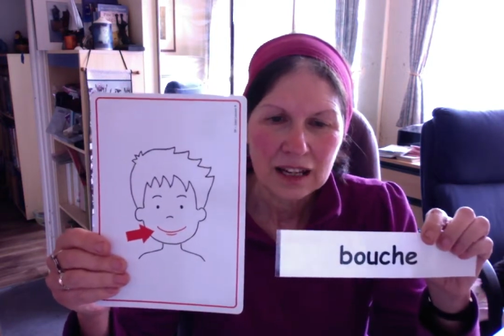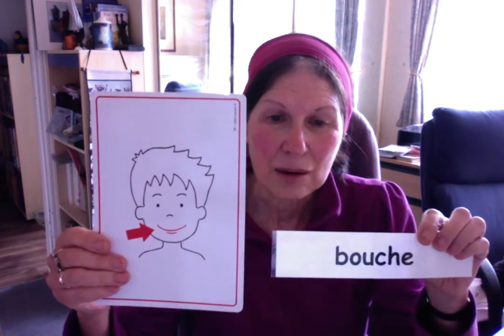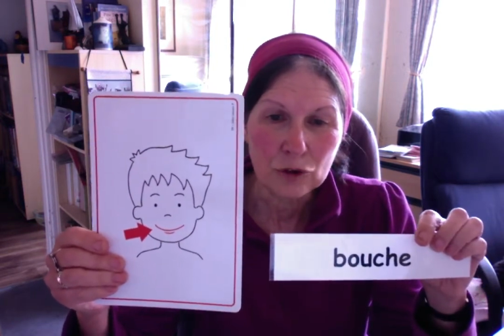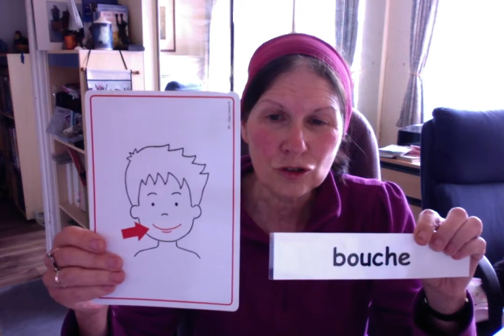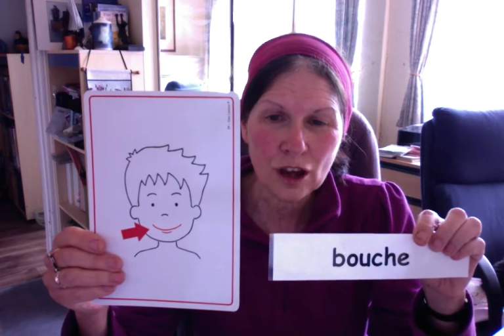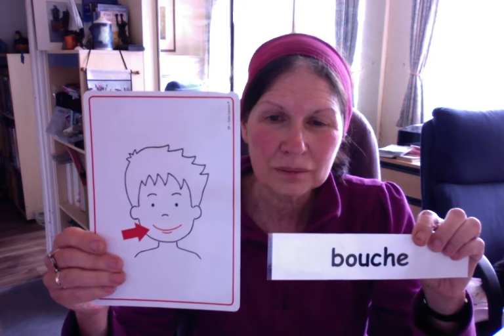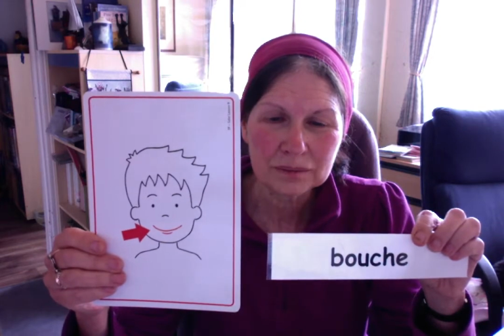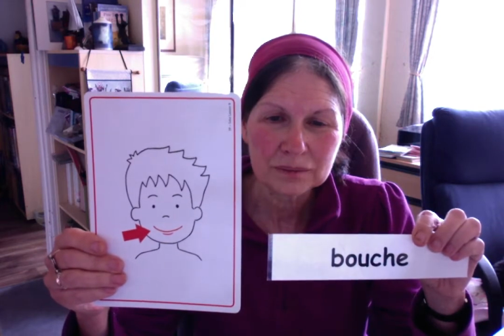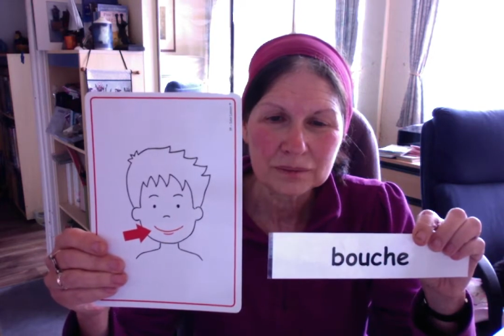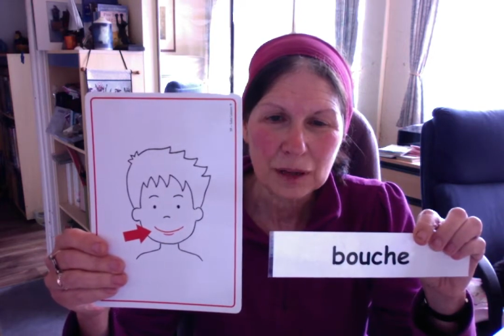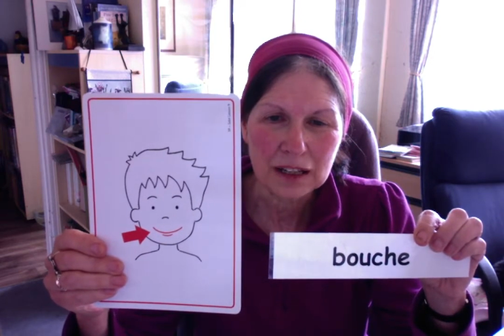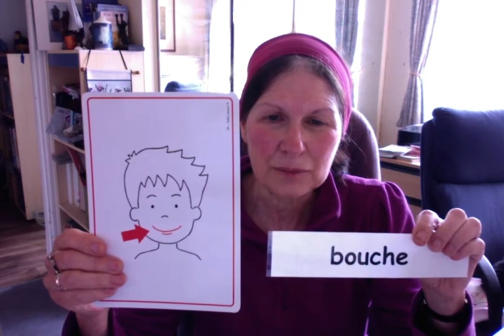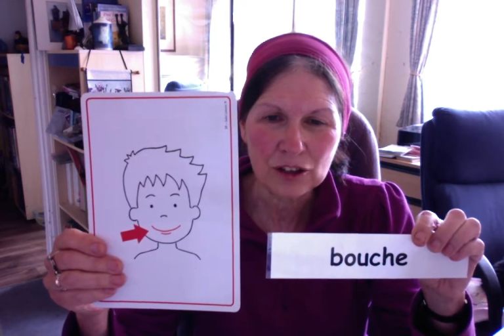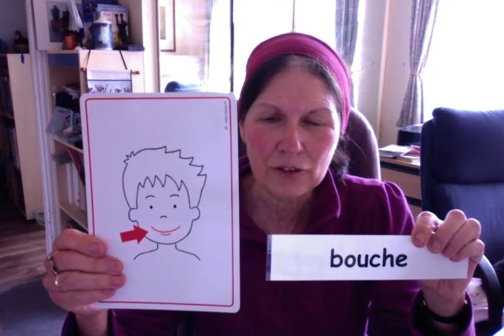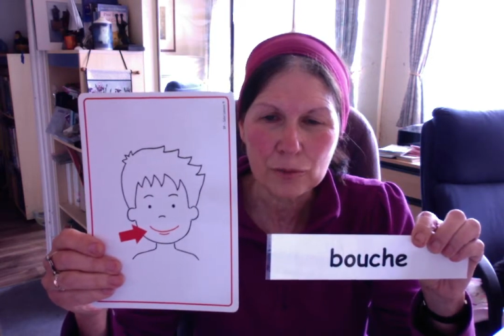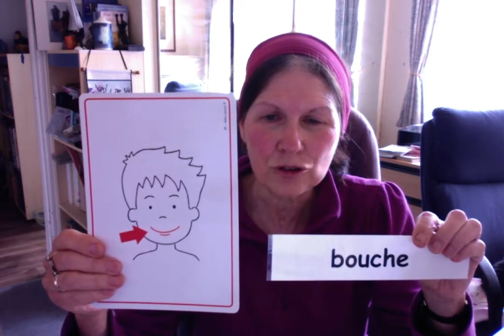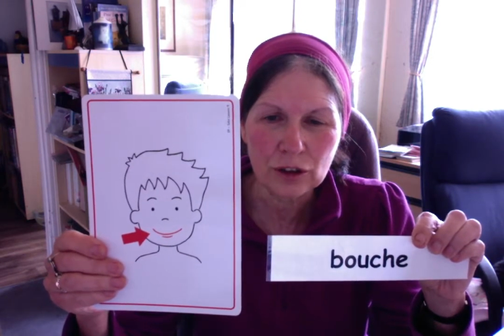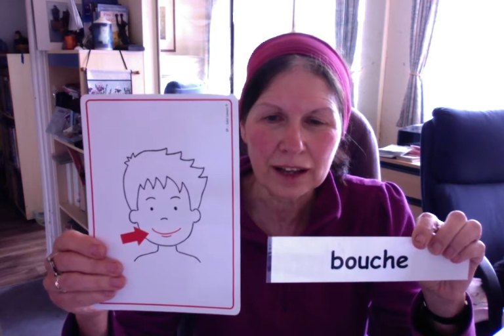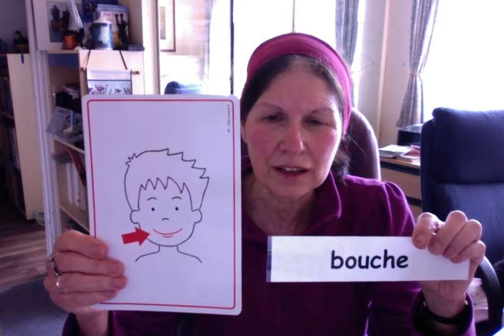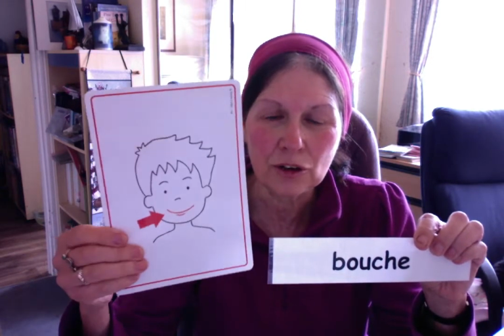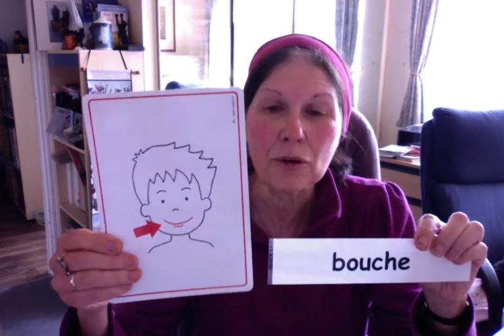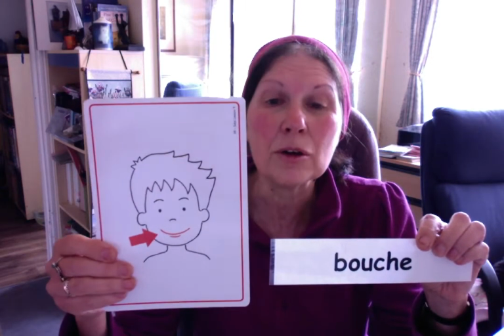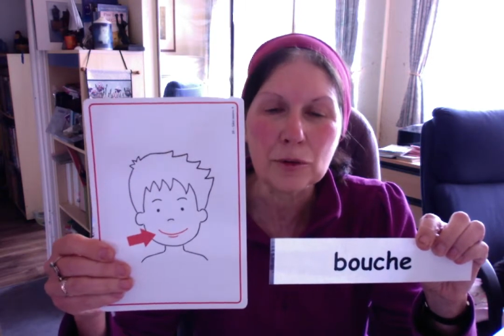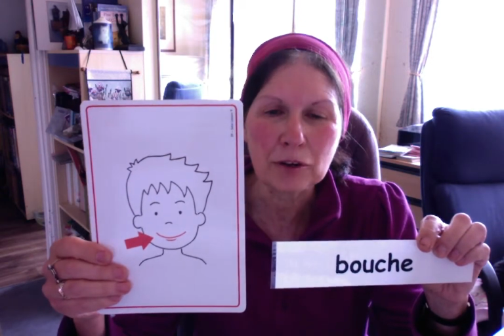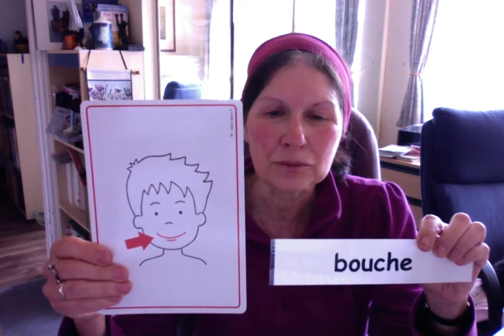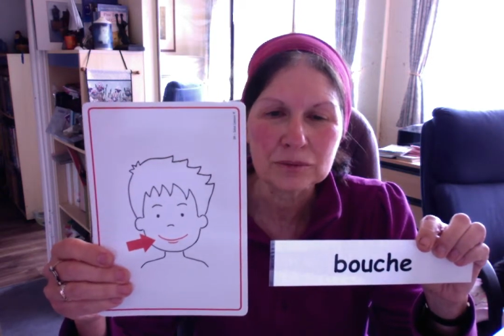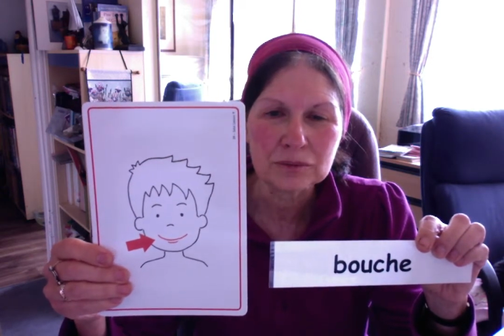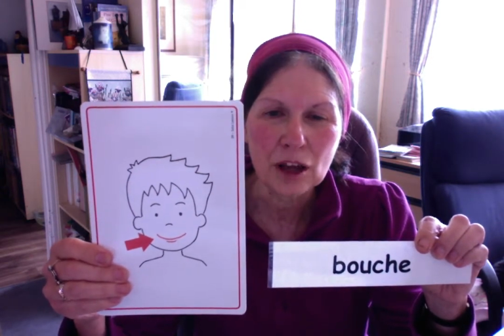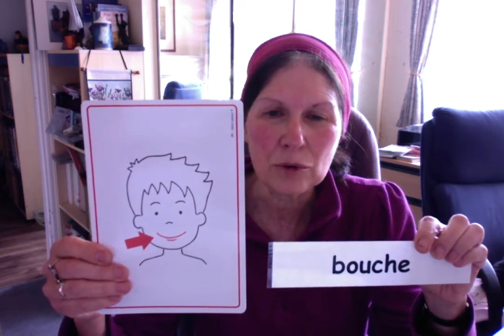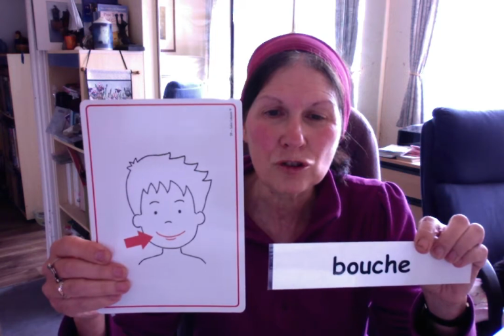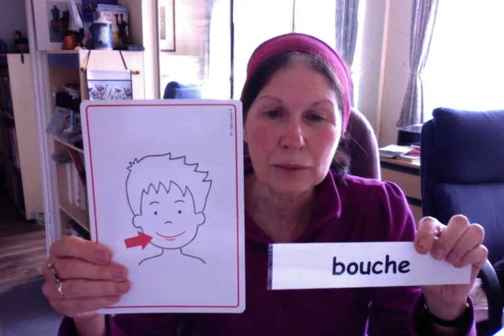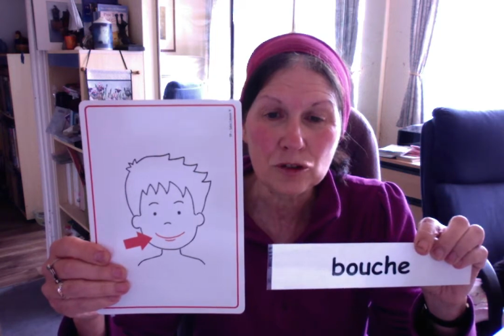La bouche. Imagine you have a bush in your mouth — a big bush. That helps you remember la bouche.